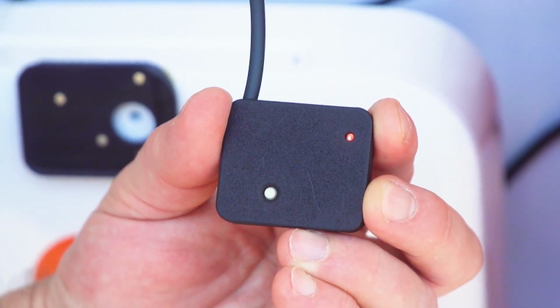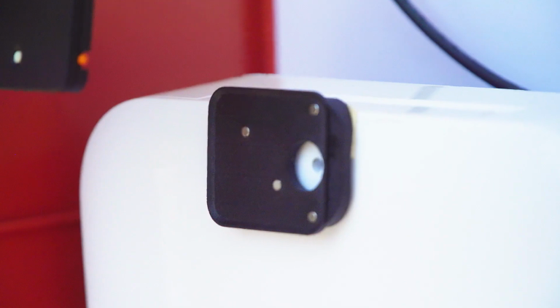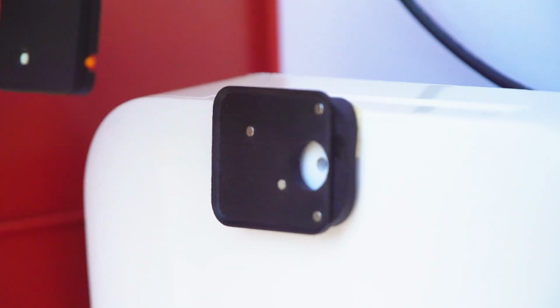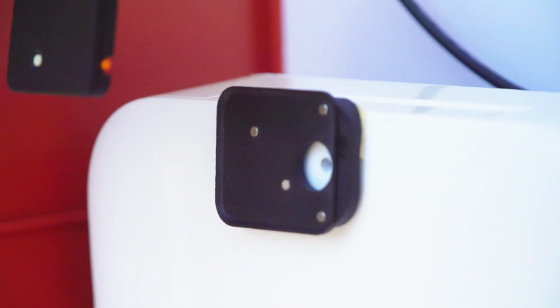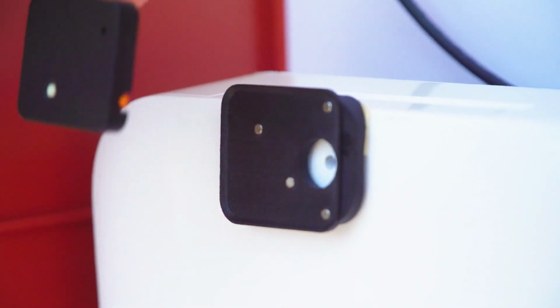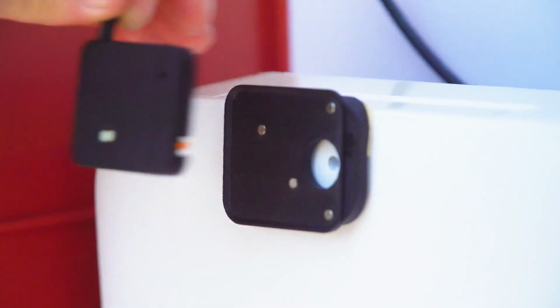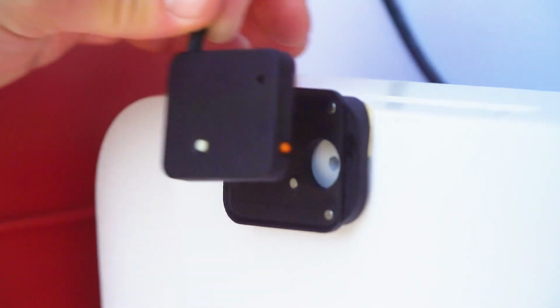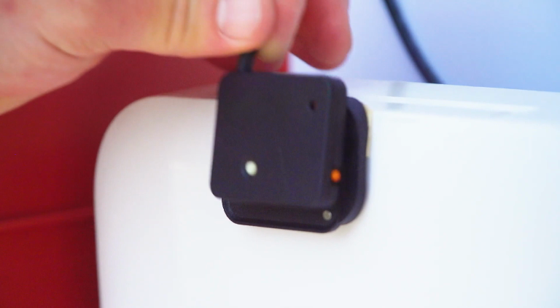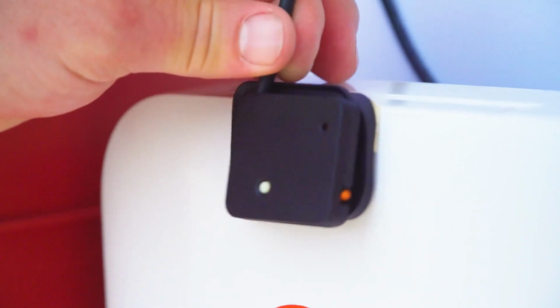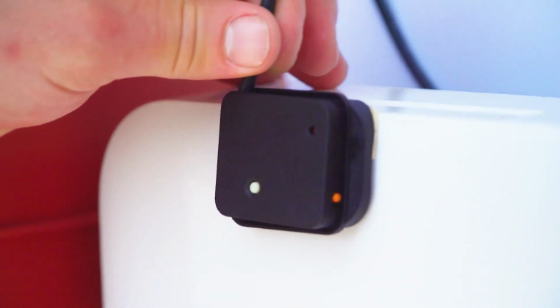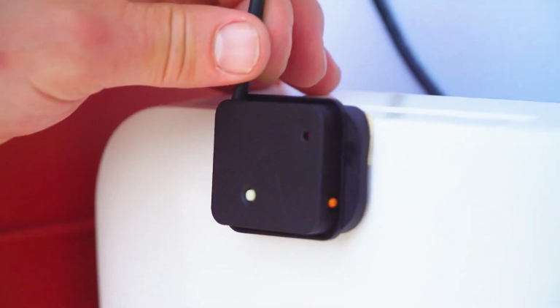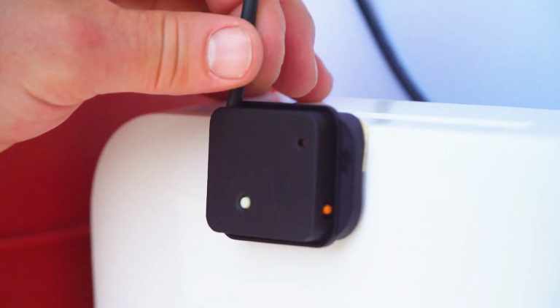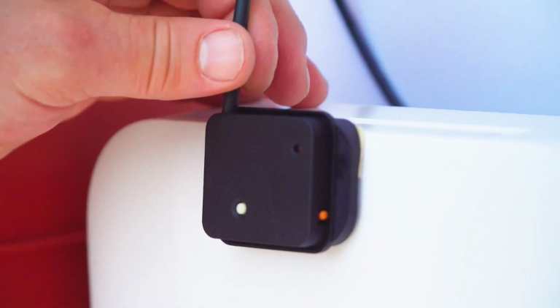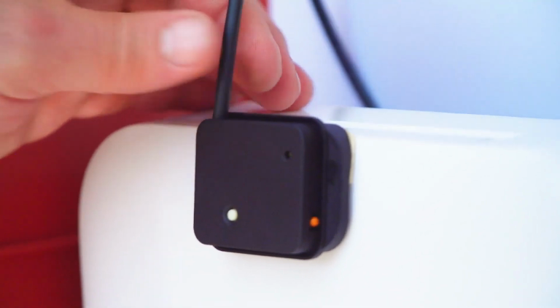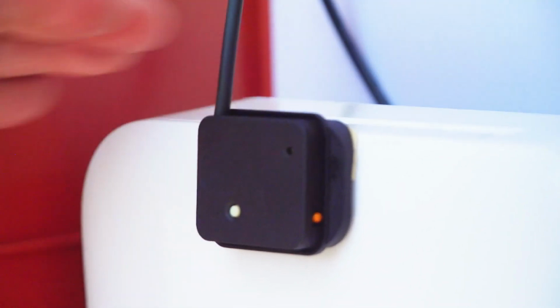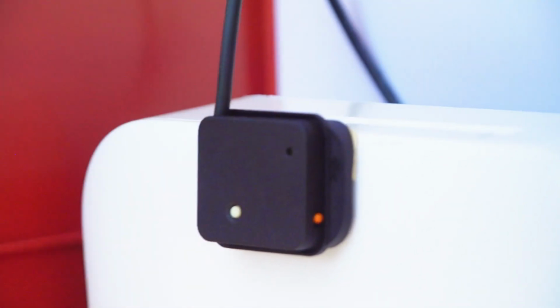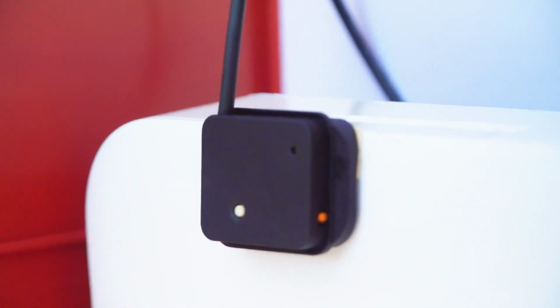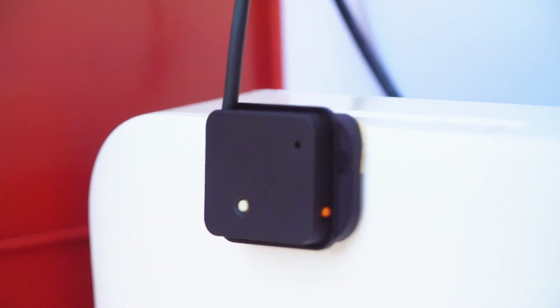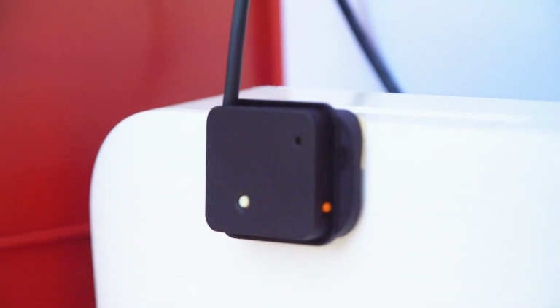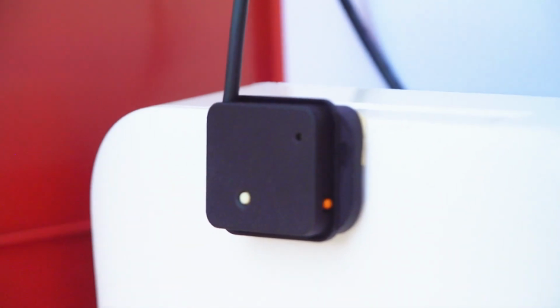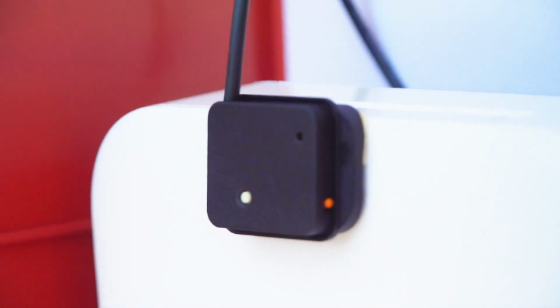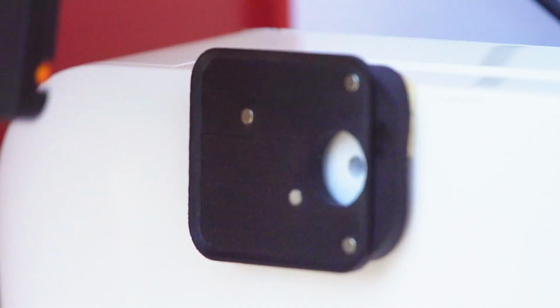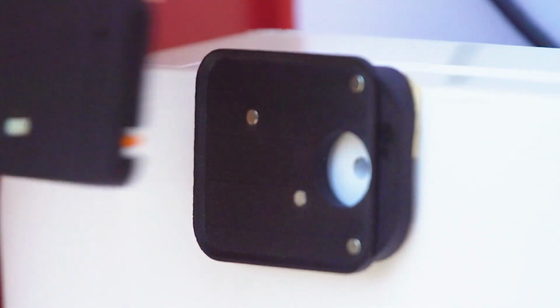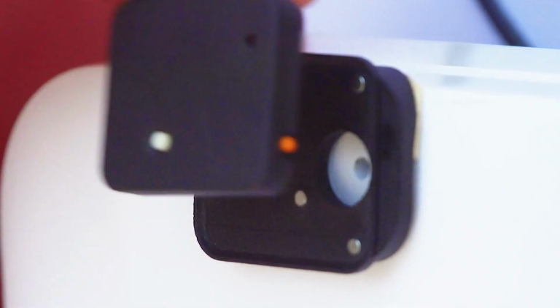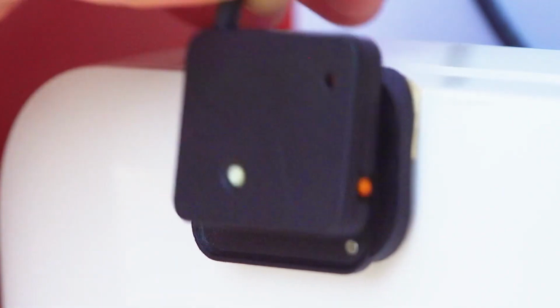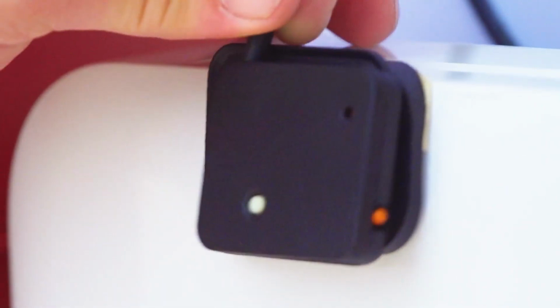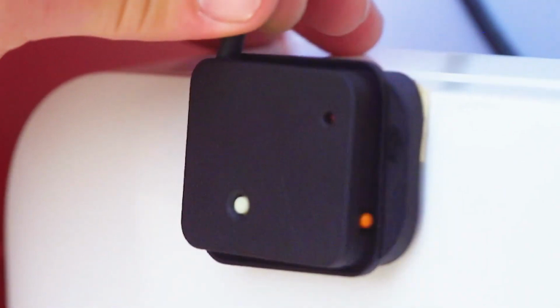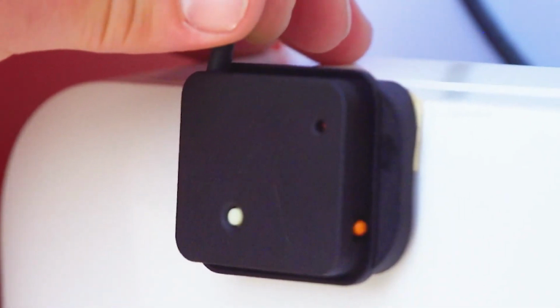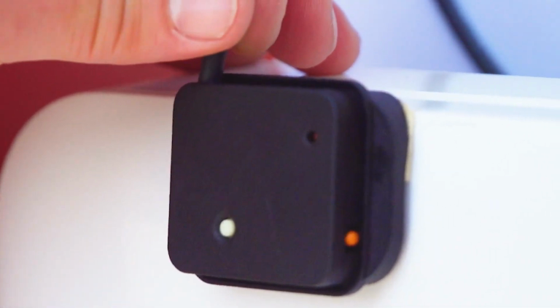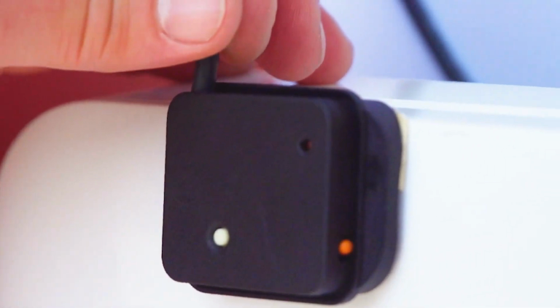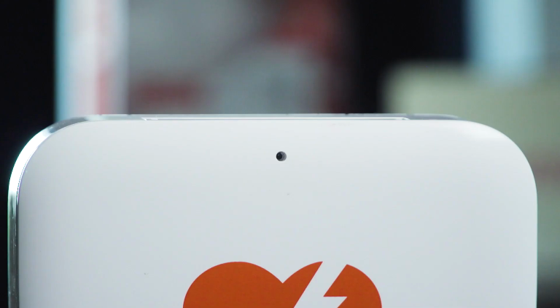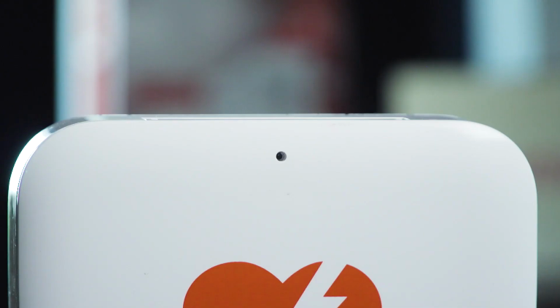Place the sensor on the base, being sure to line up the magnets so the sensor clicks into place.